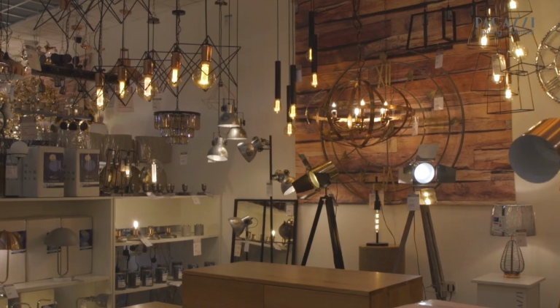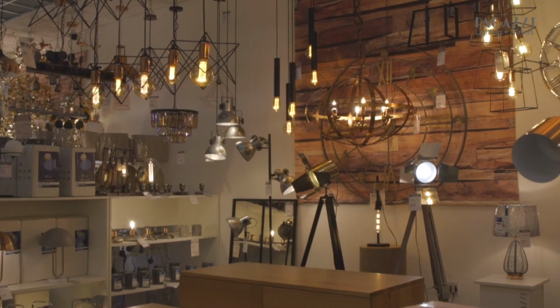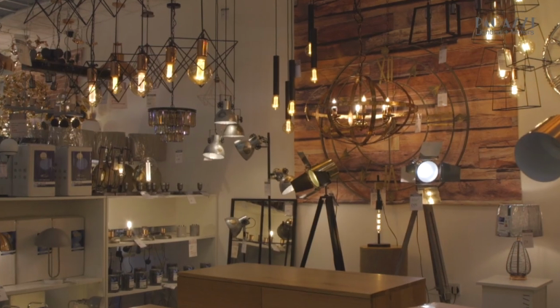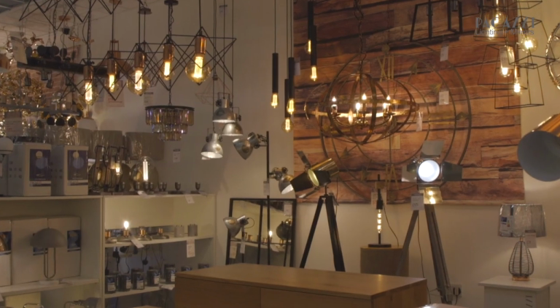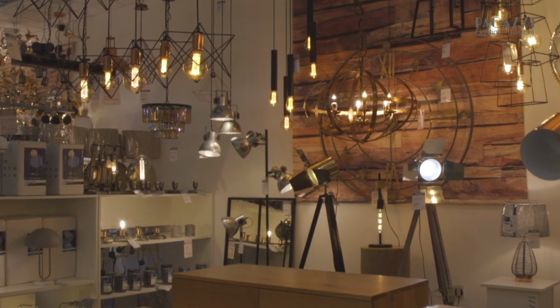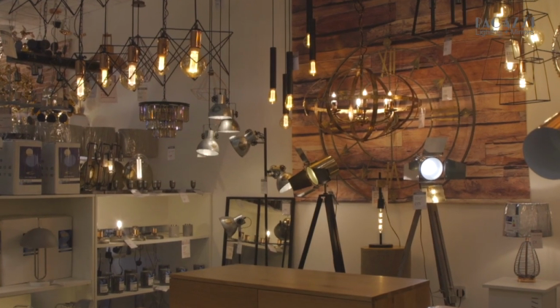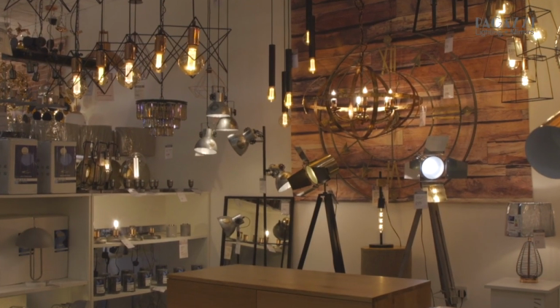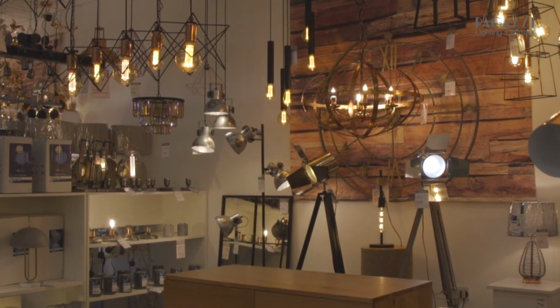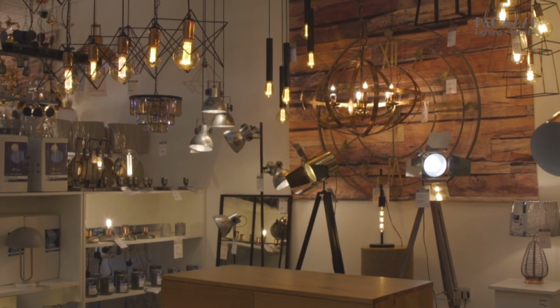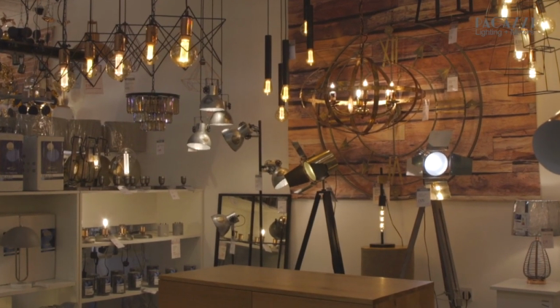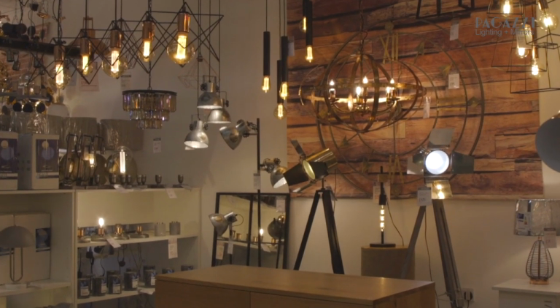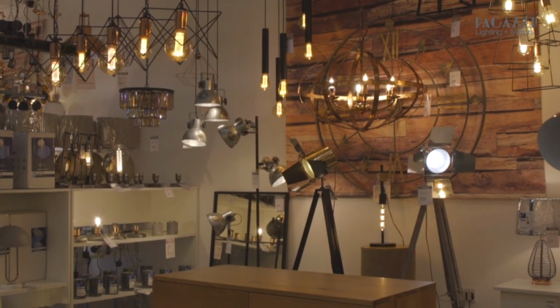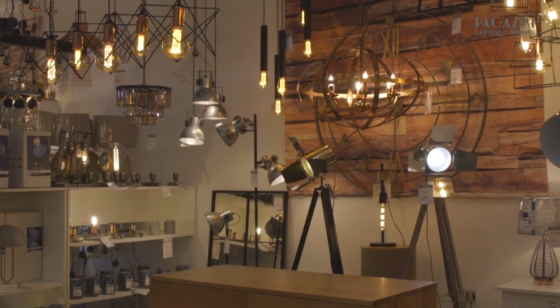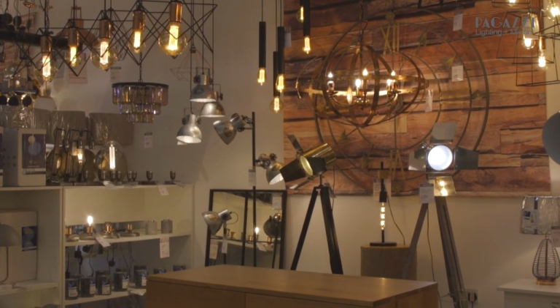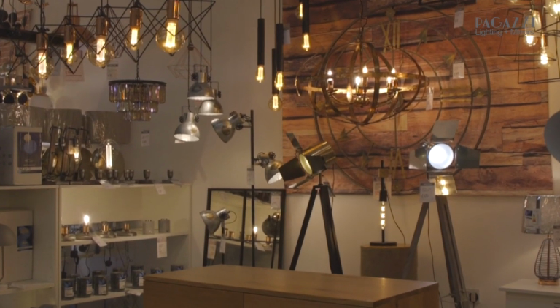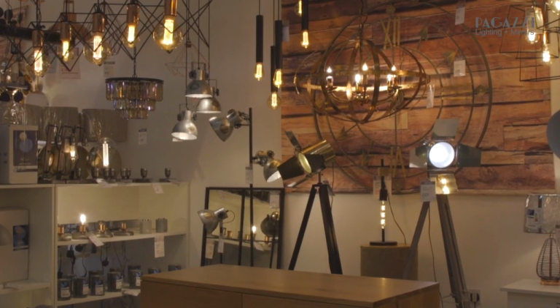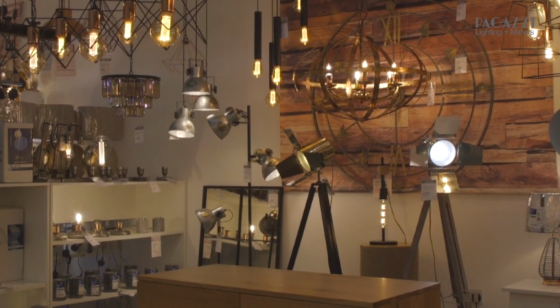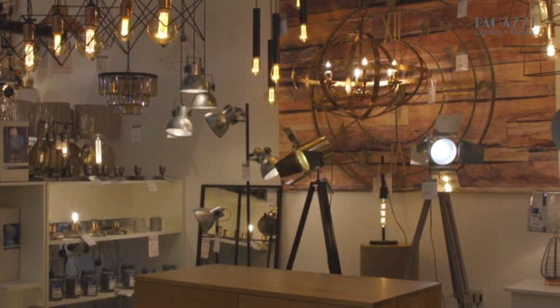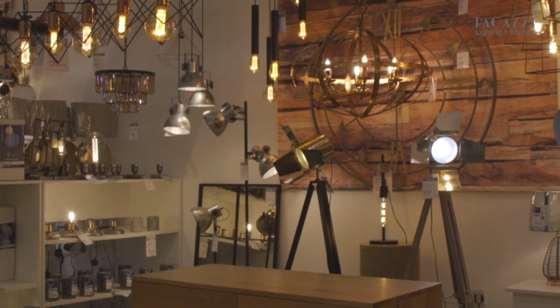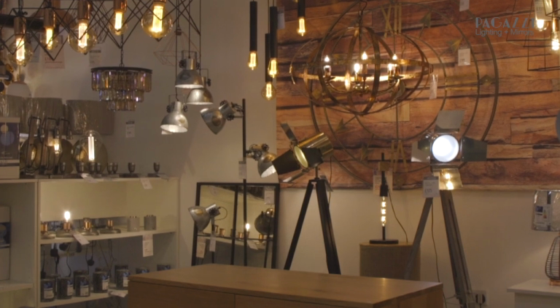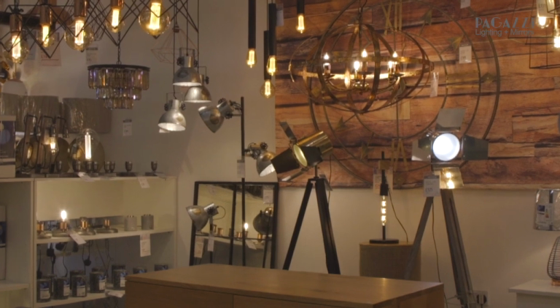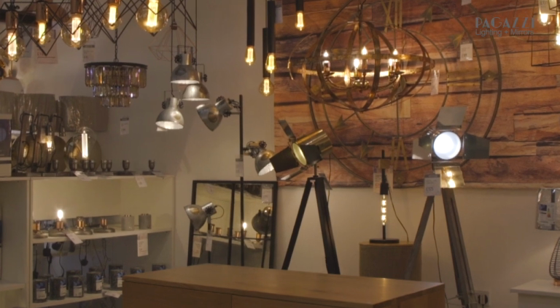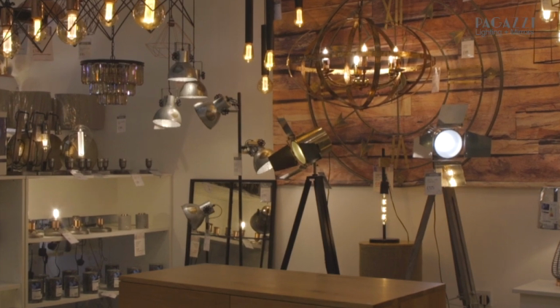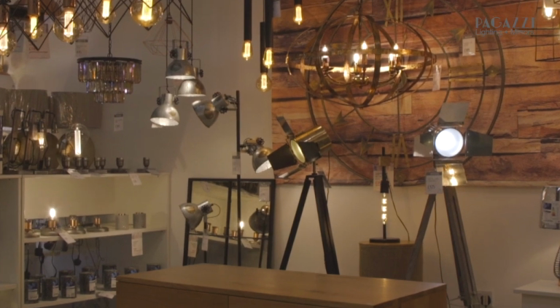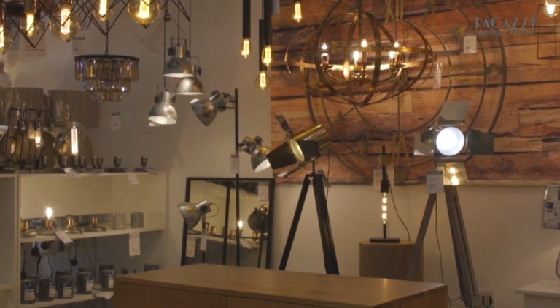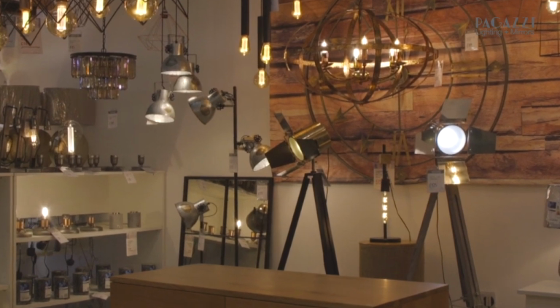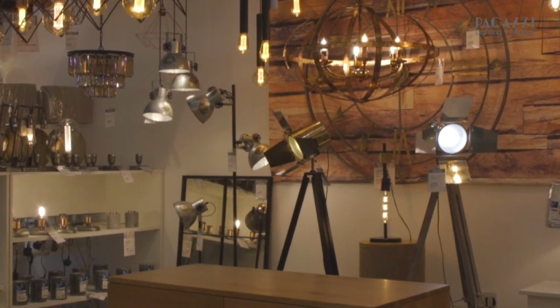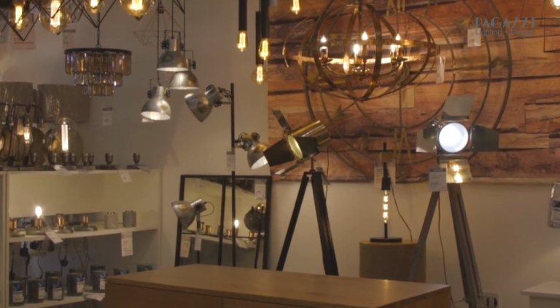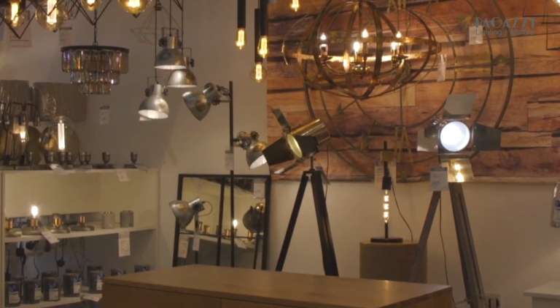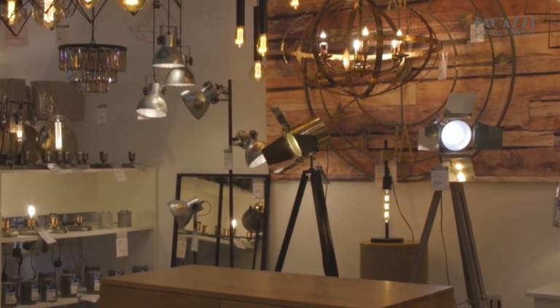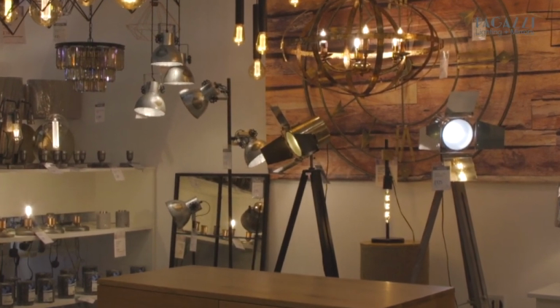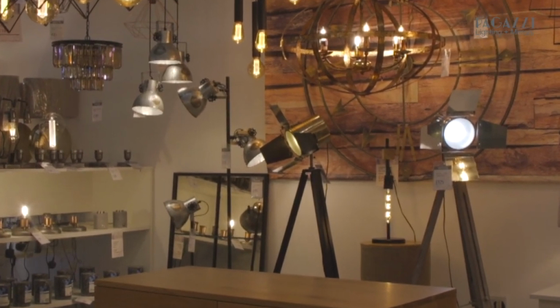I personally love the industrial trend because it really makes a house a home. It brings loads of personality, character and warmth into your room.